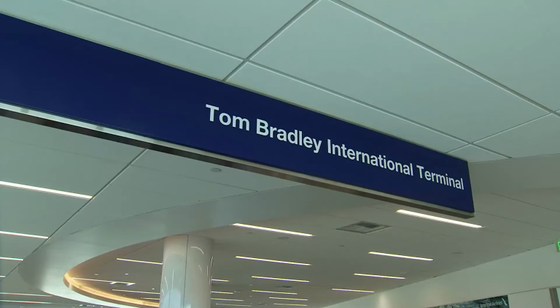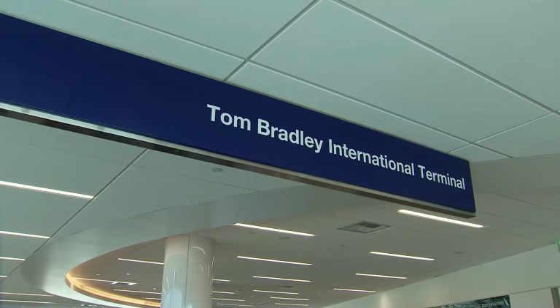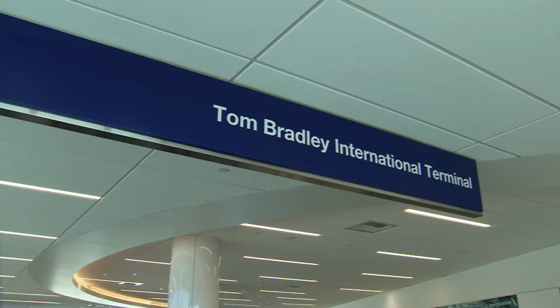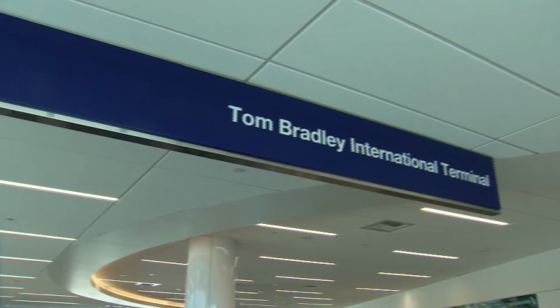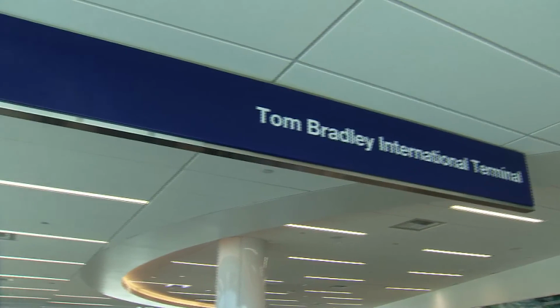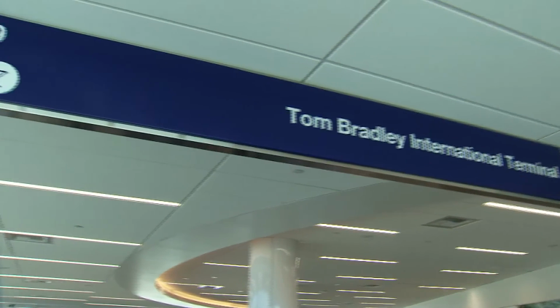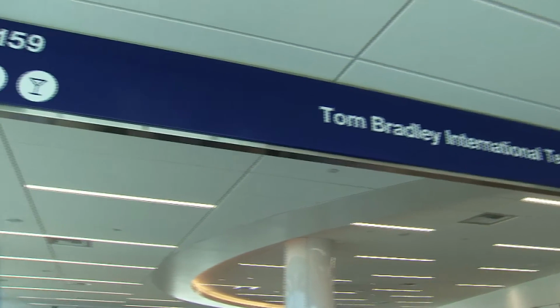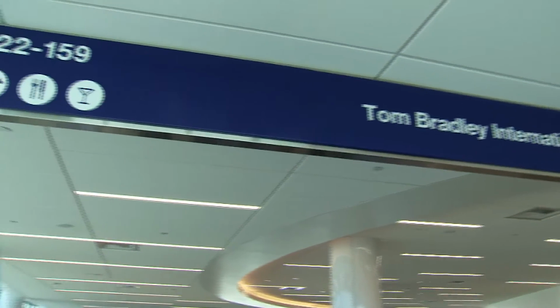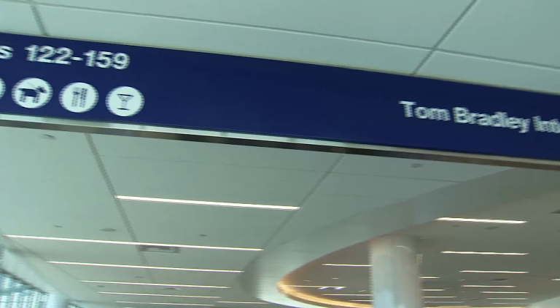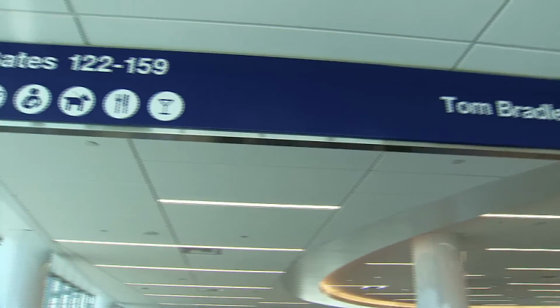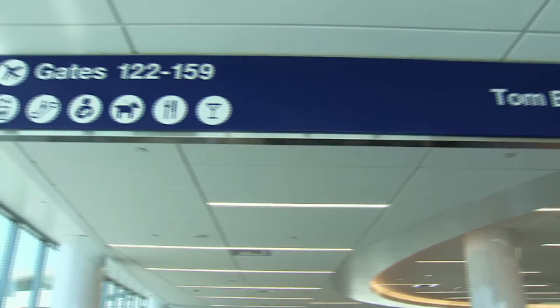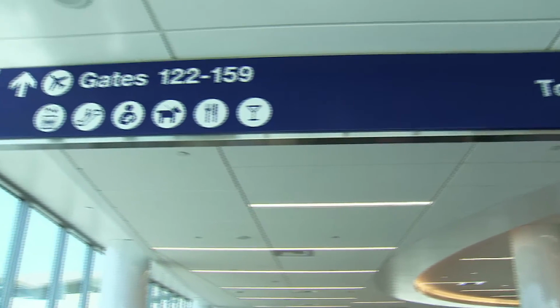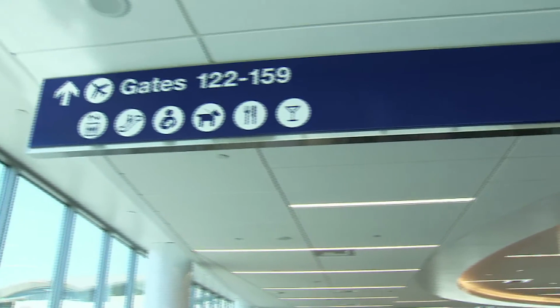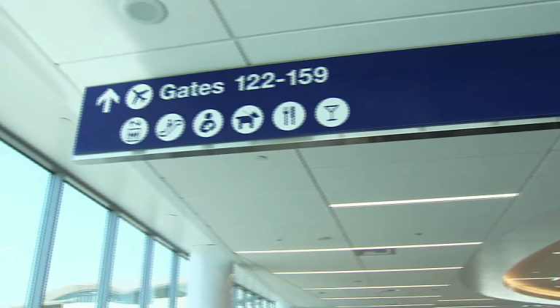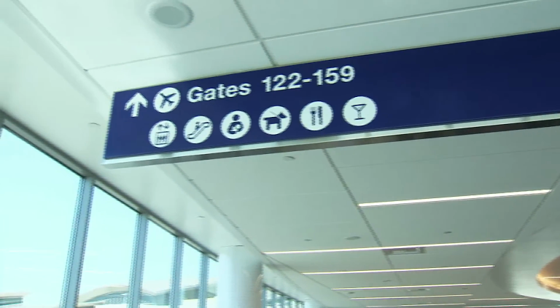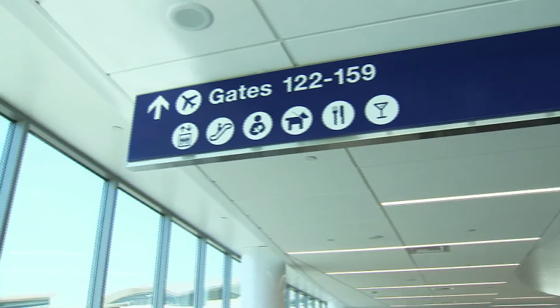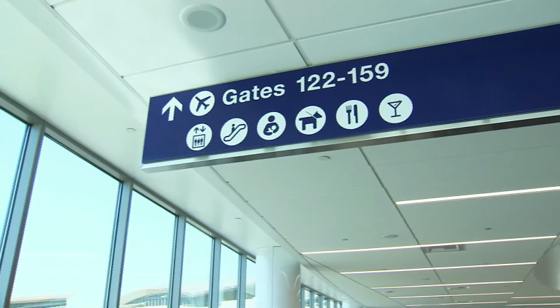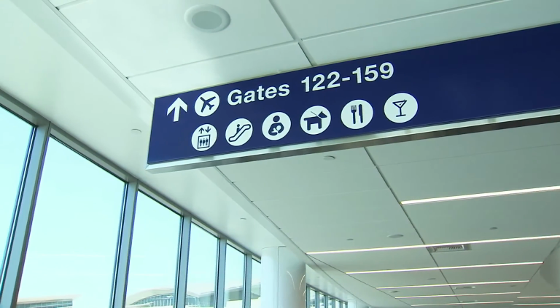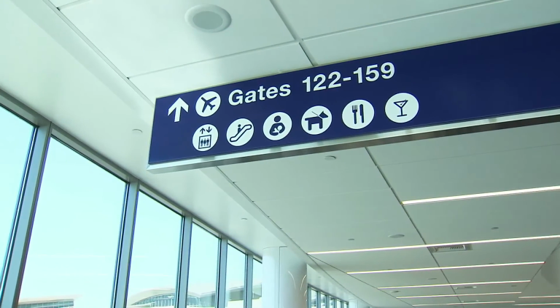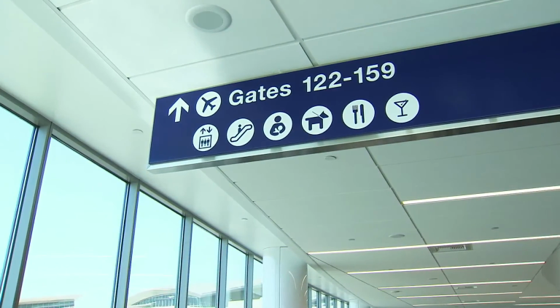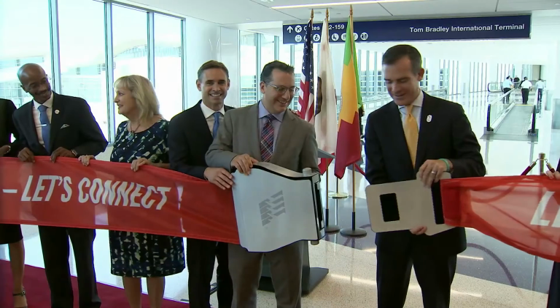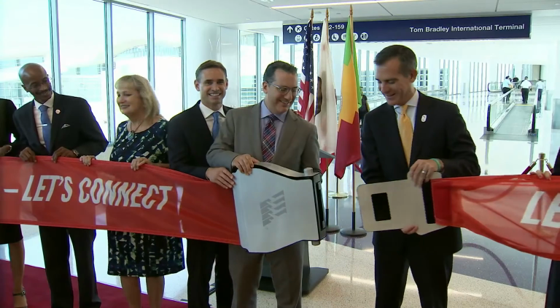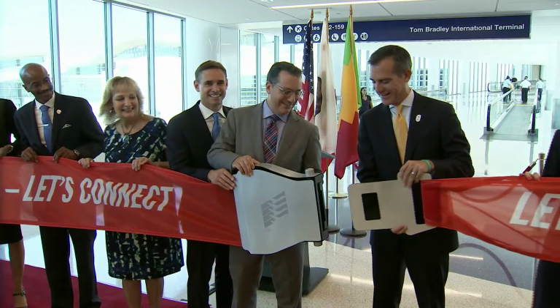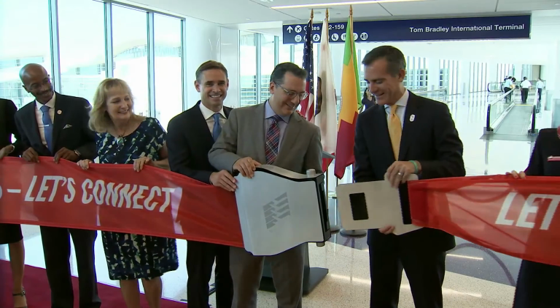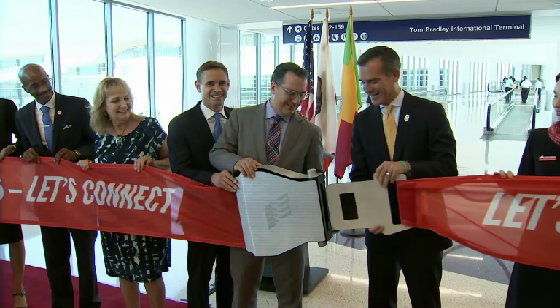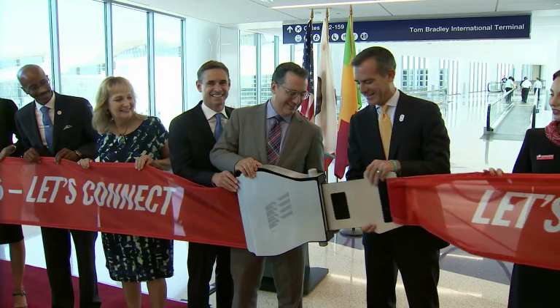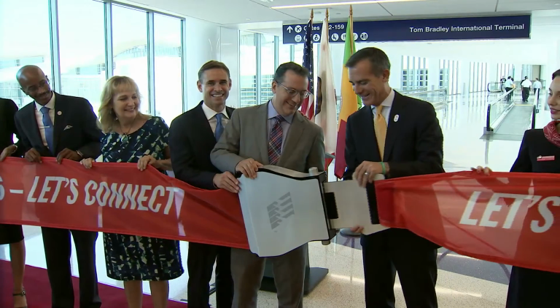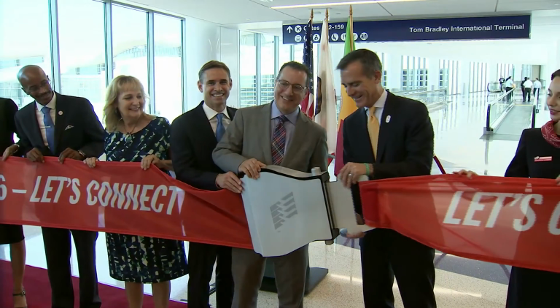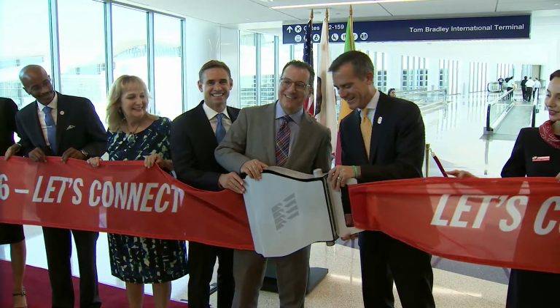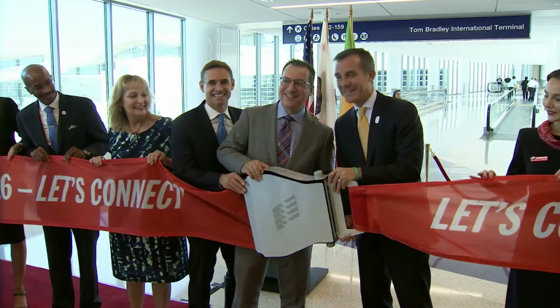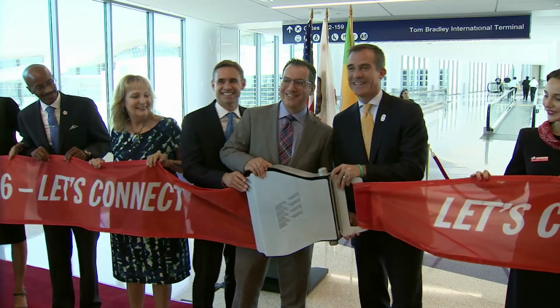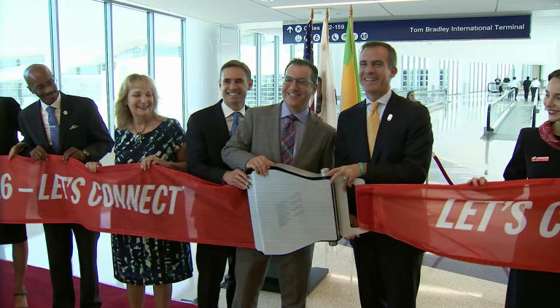The new connector is part of a $15 billion makeover that is being done at LAX, the nation's third busiest airport.